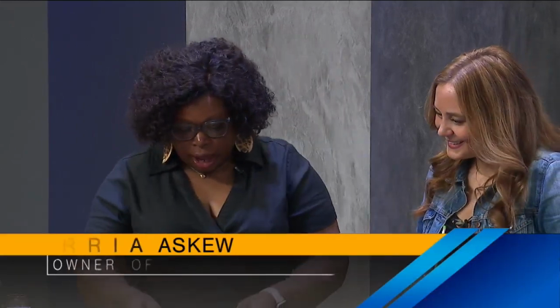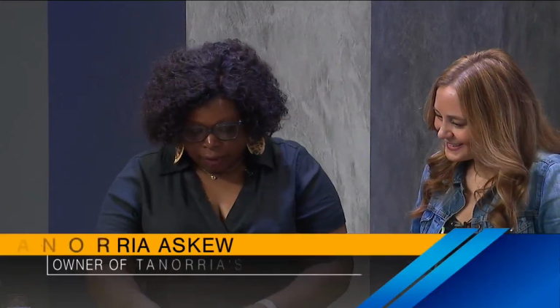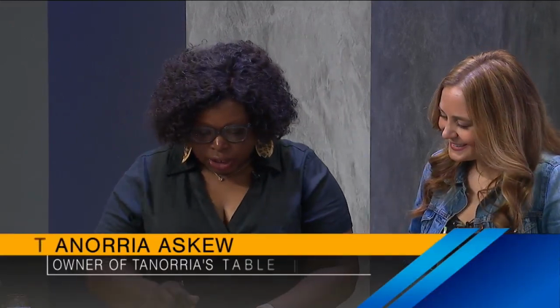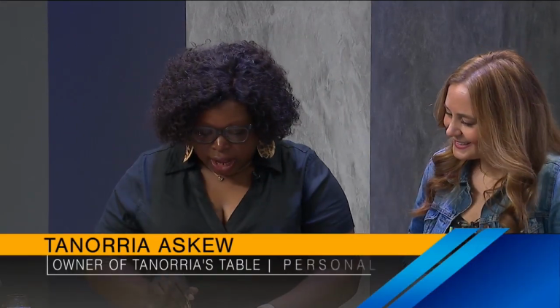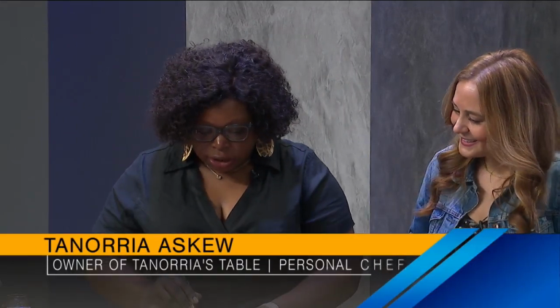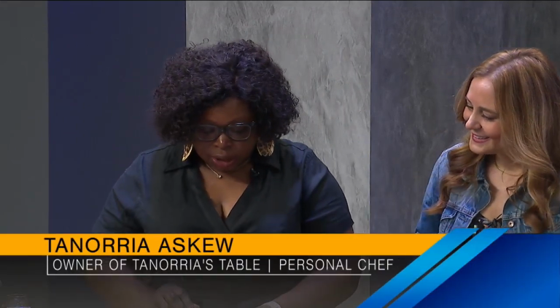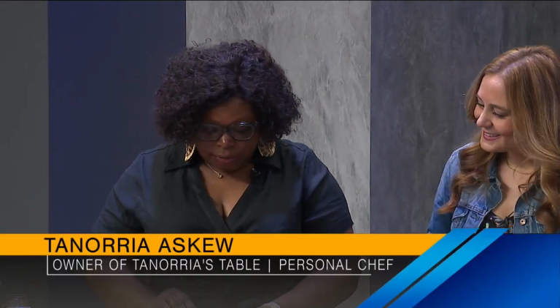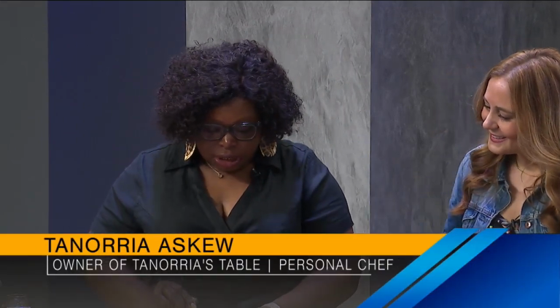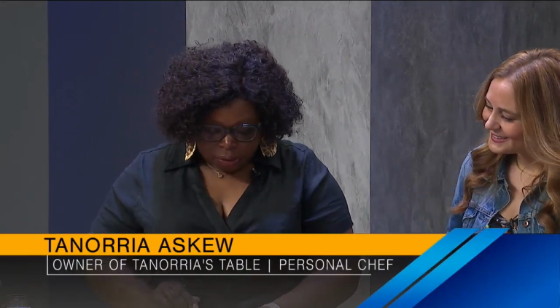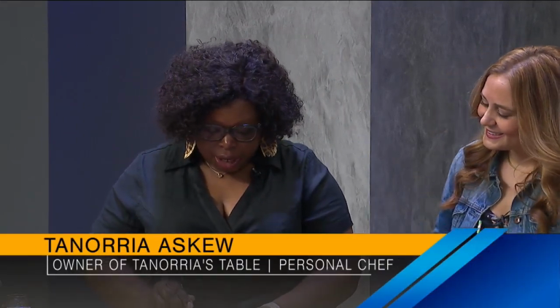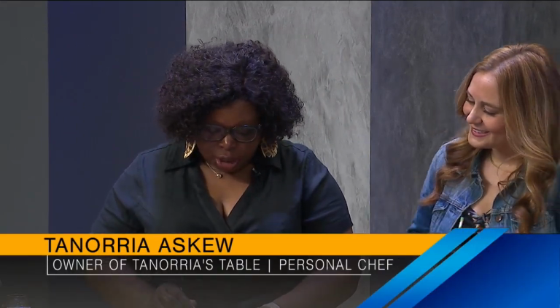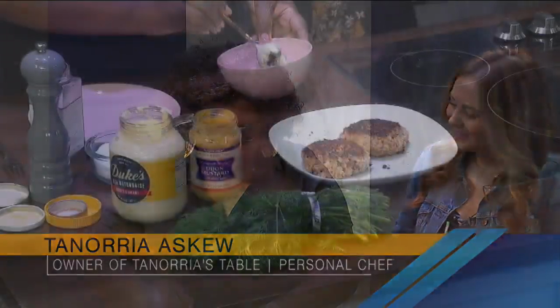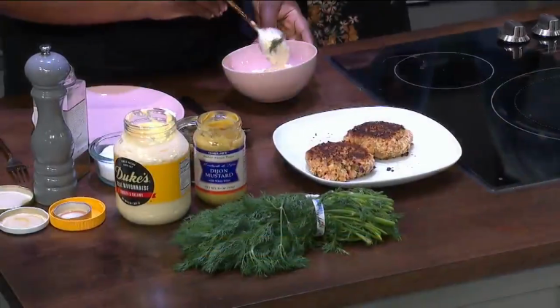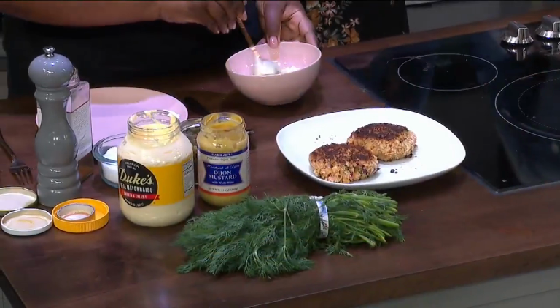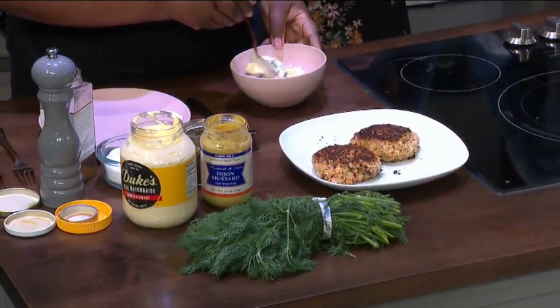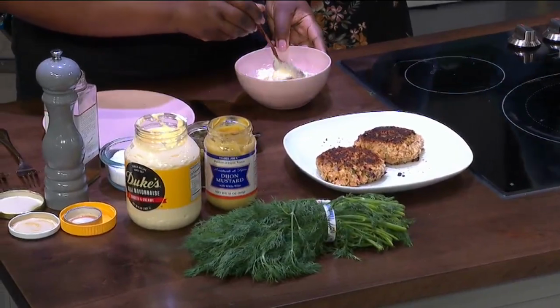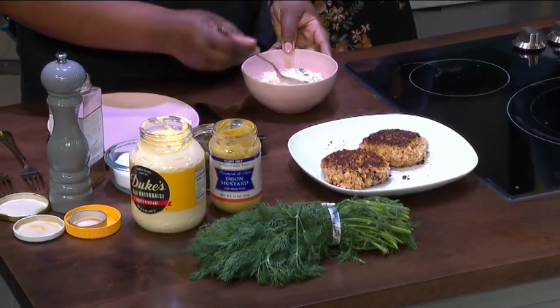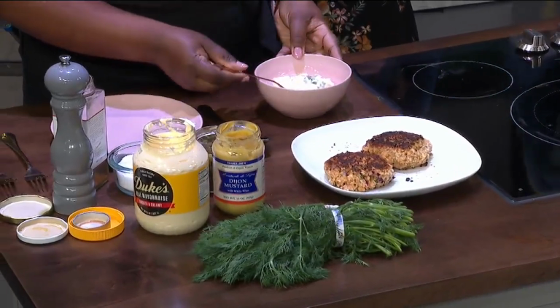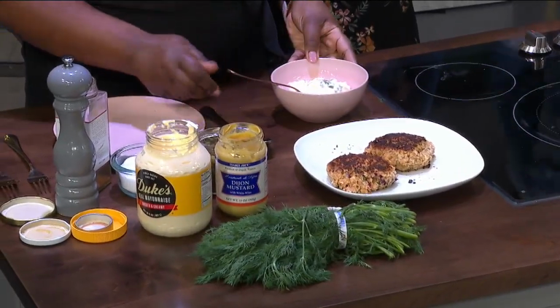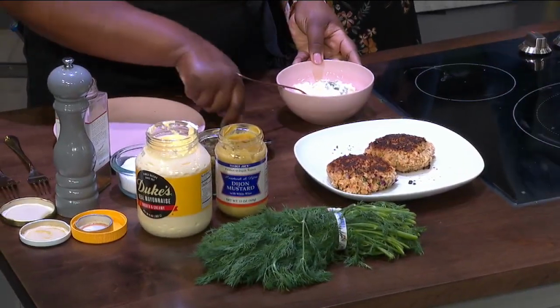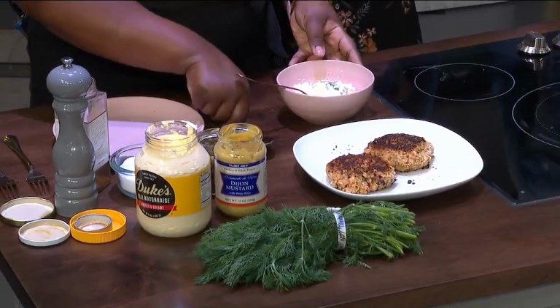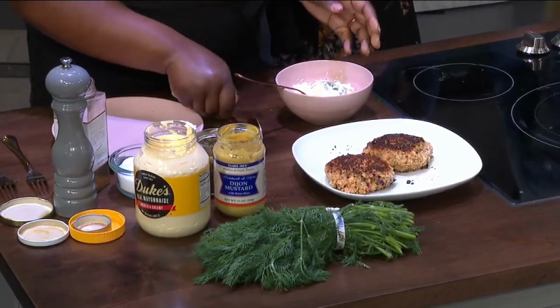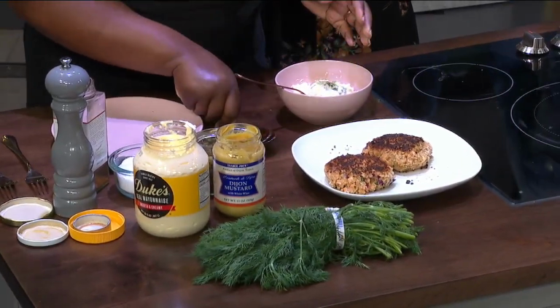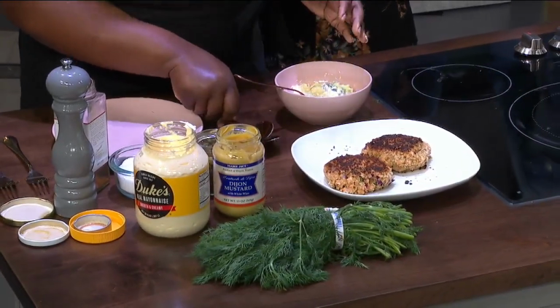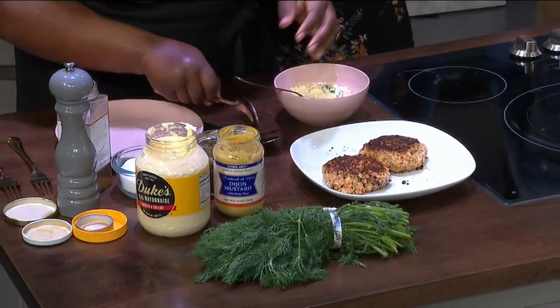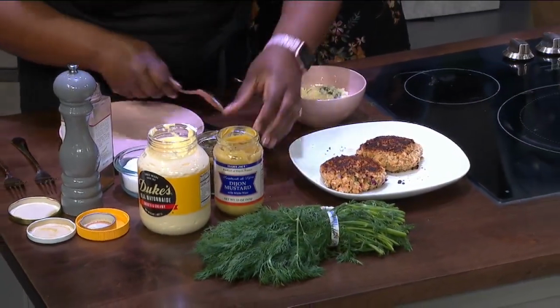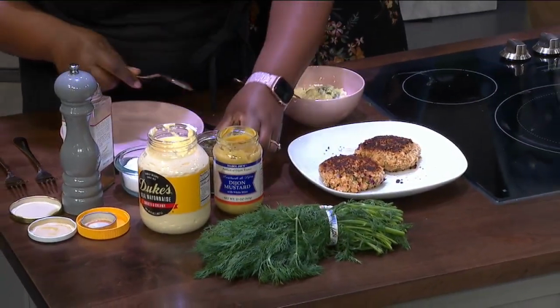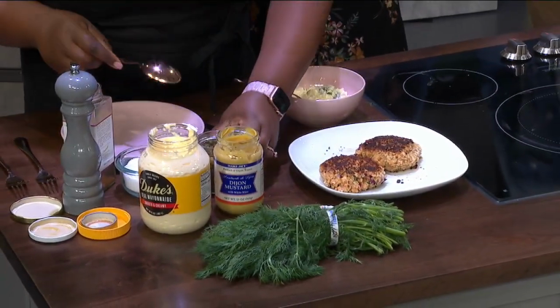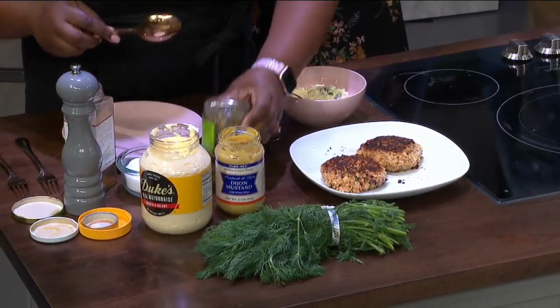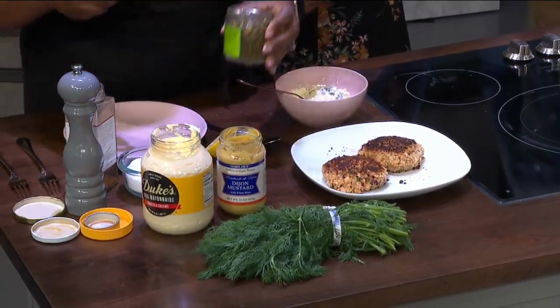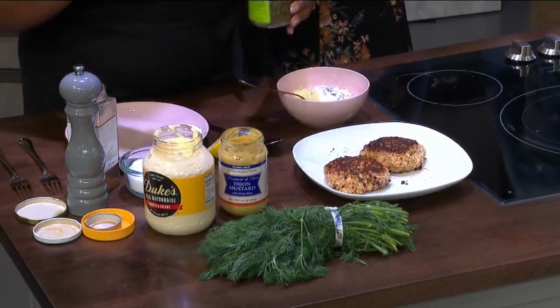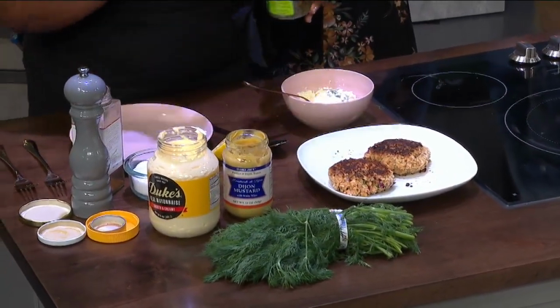I've just got the rest of the dill that I chopped up, a little bit of mayo, and I'm going to add some capers.